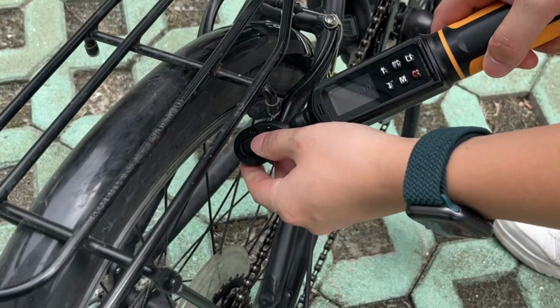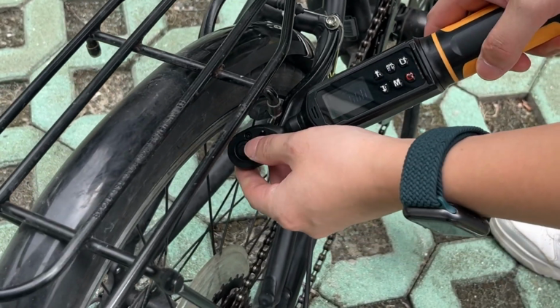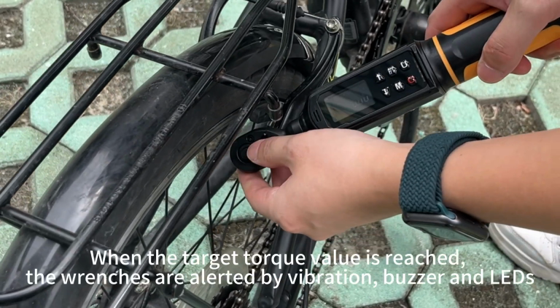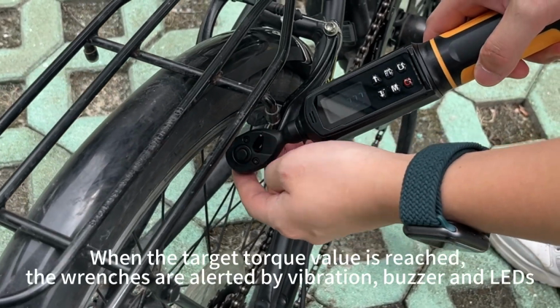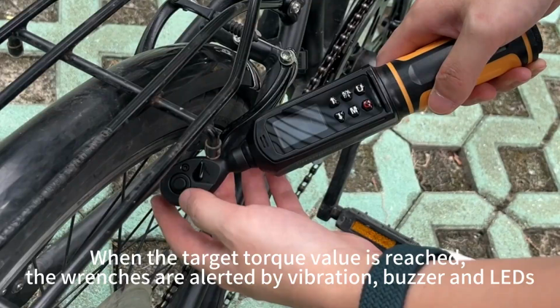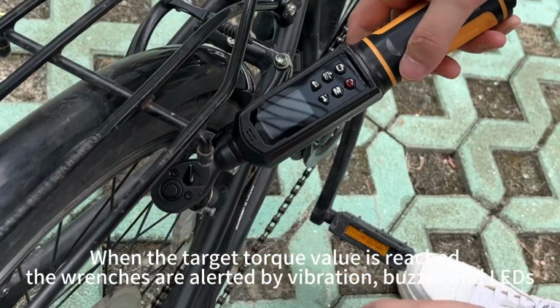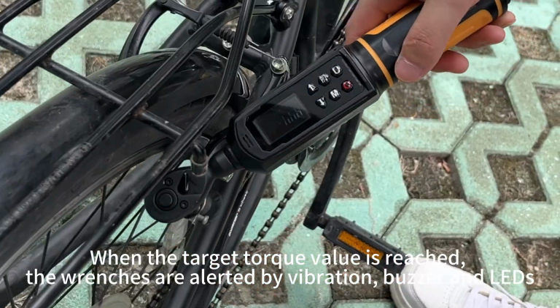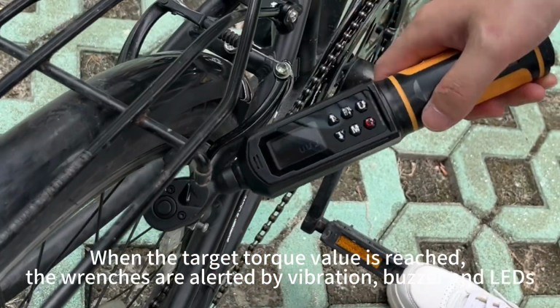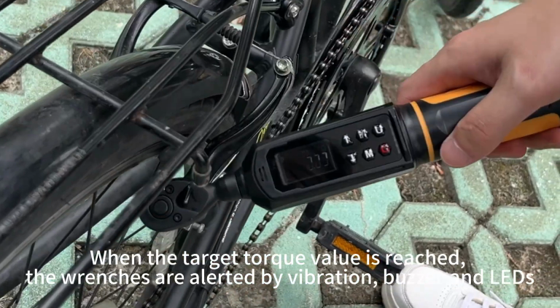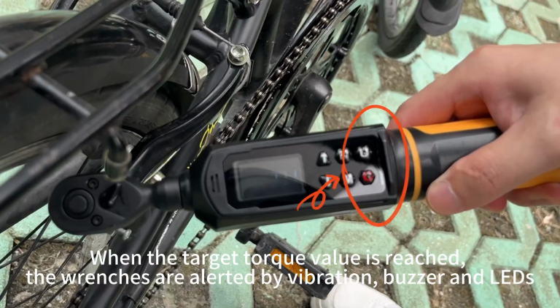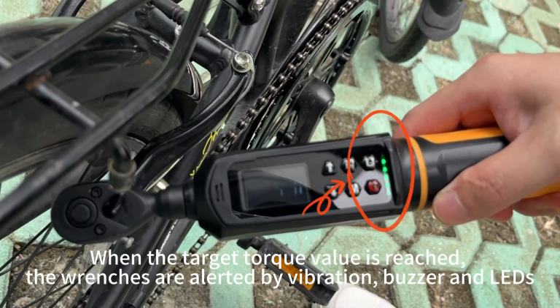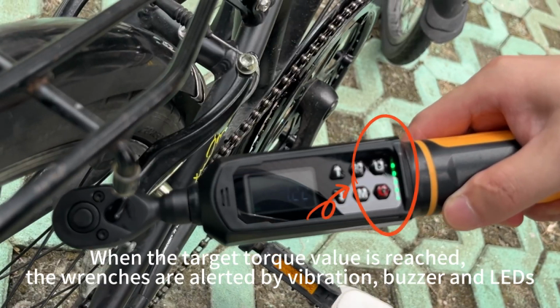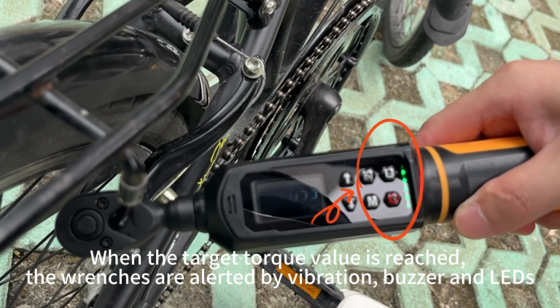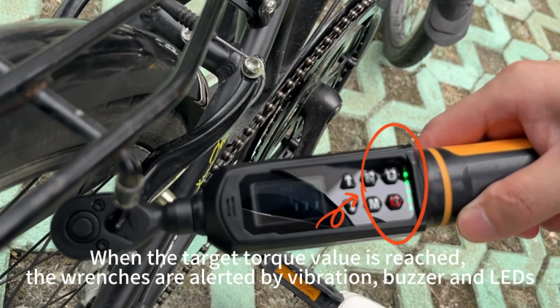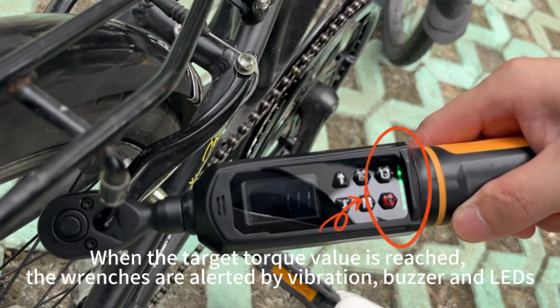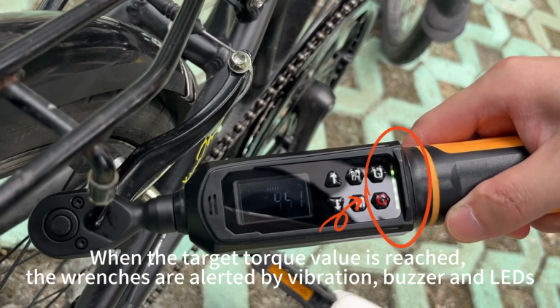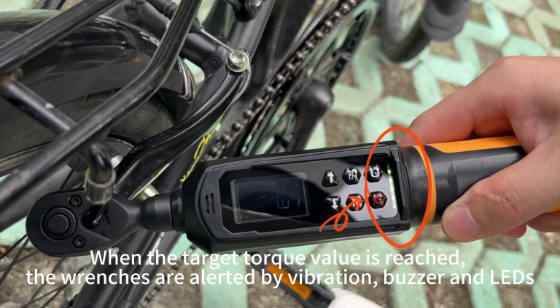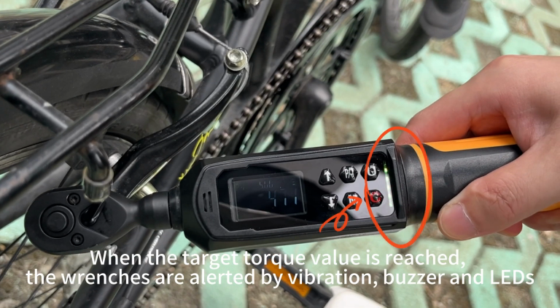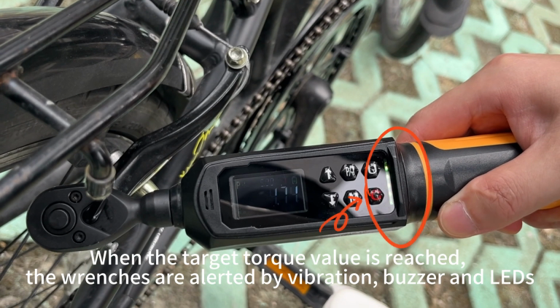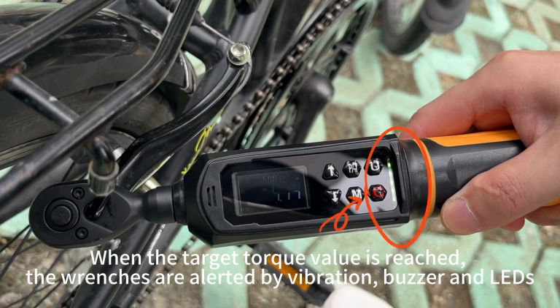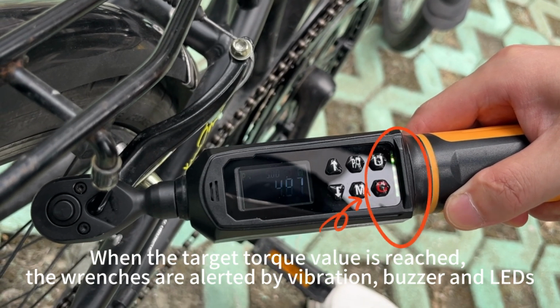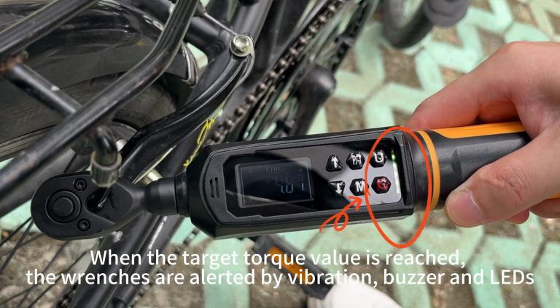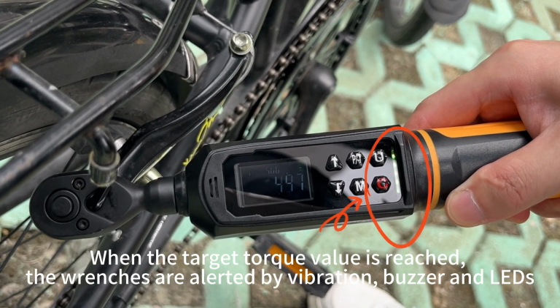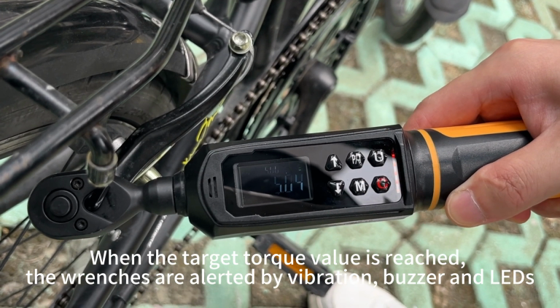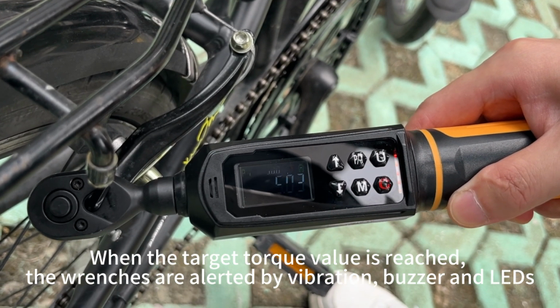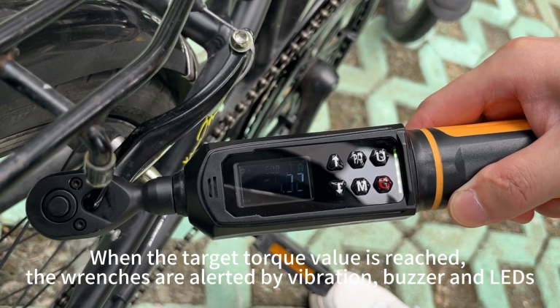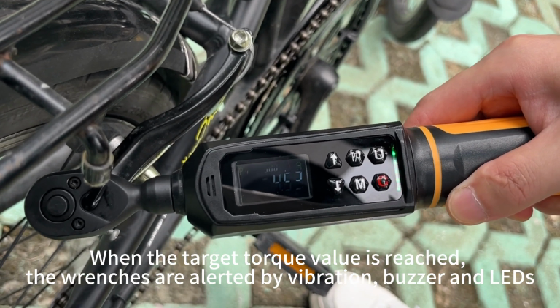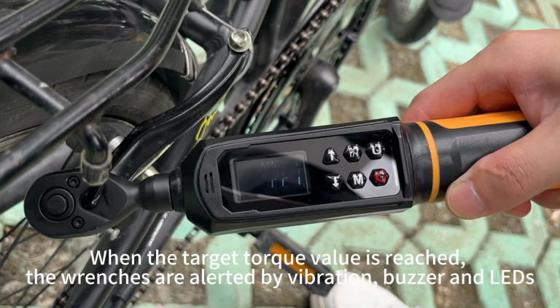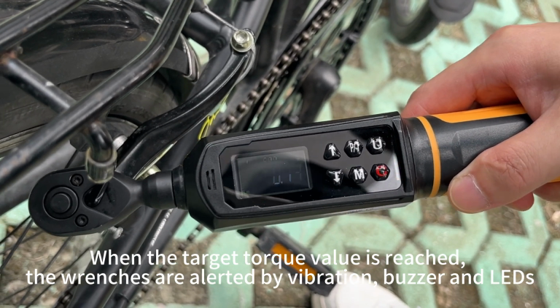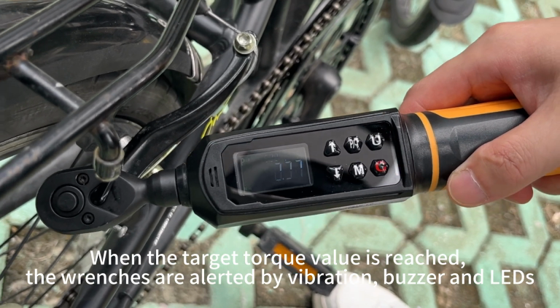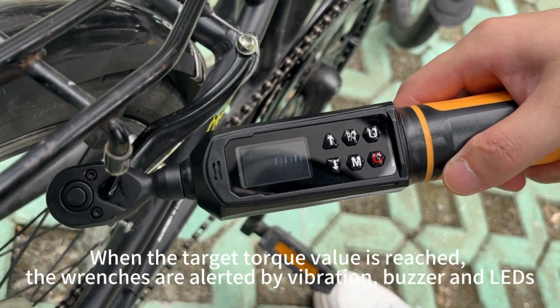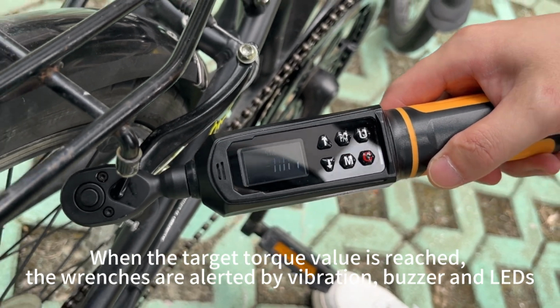When the target torque value is reached, the wrench alerts you by vibration, buzzer, and lights.